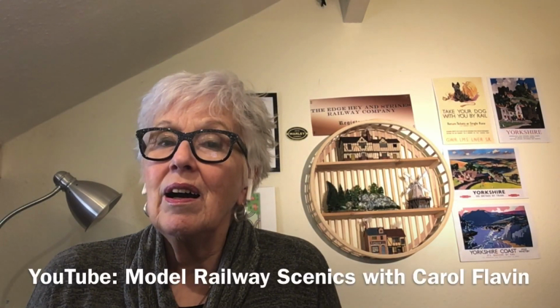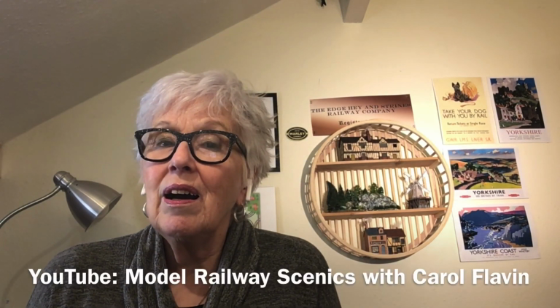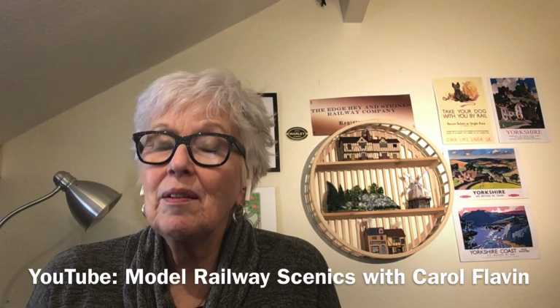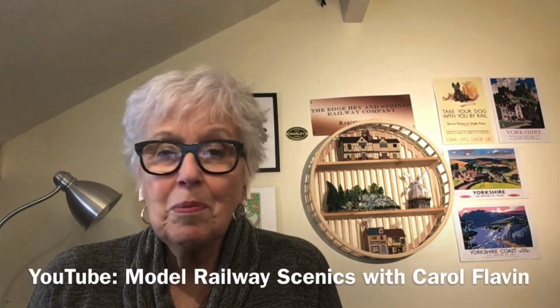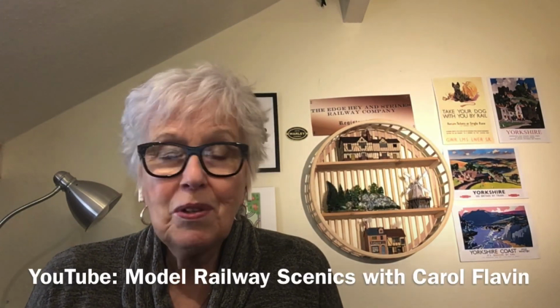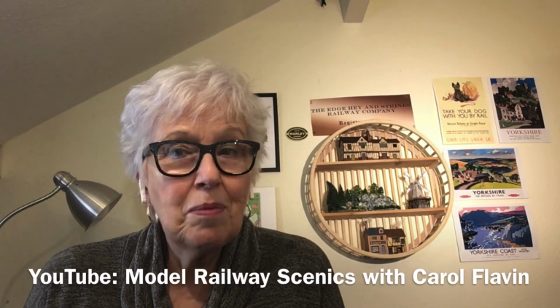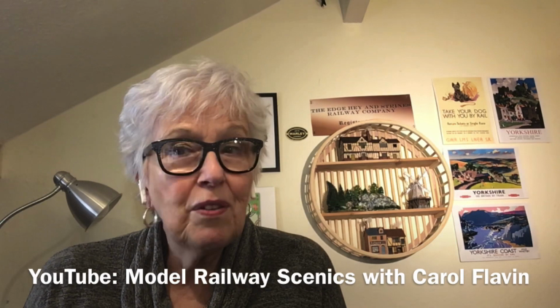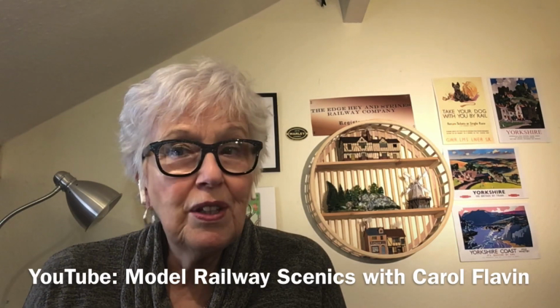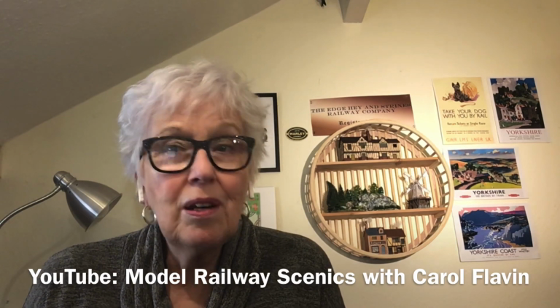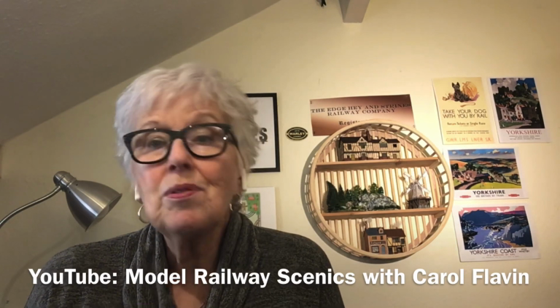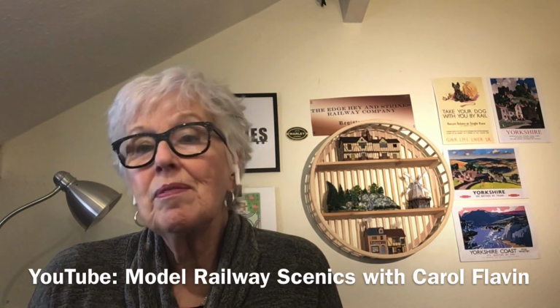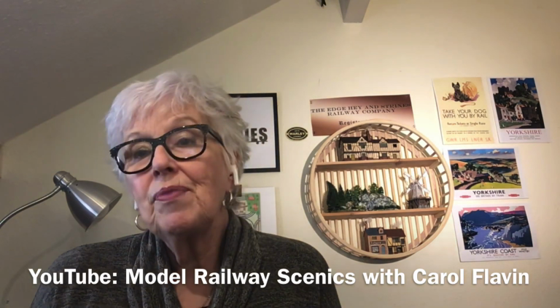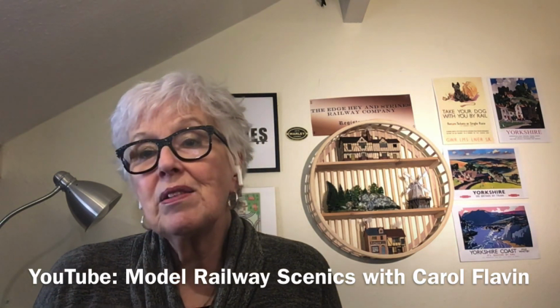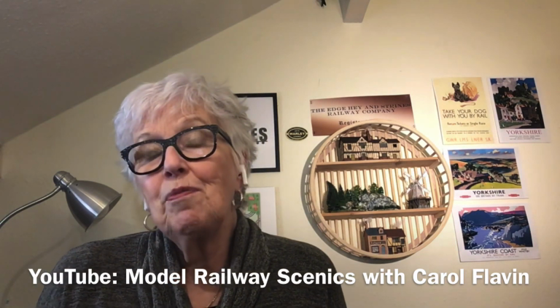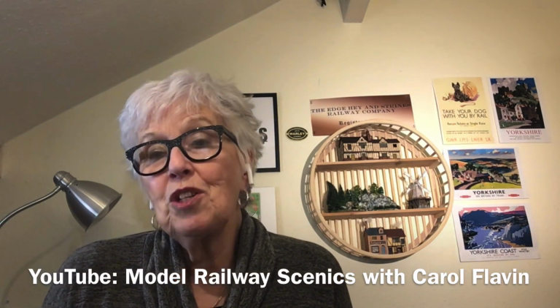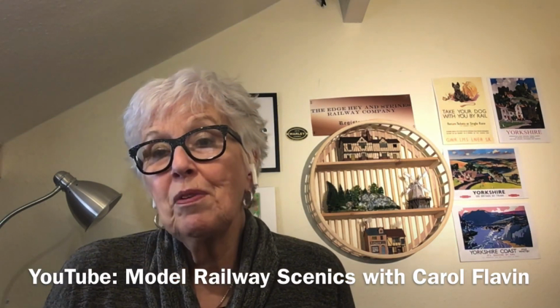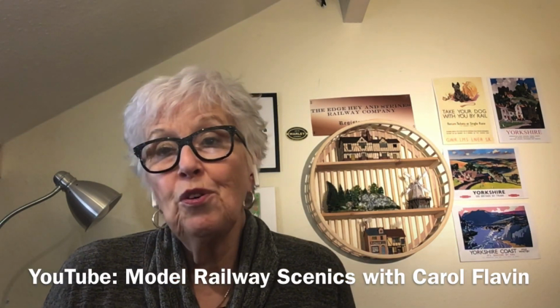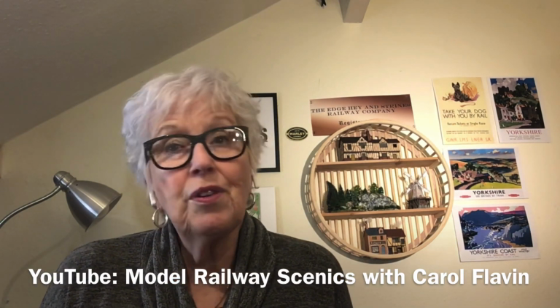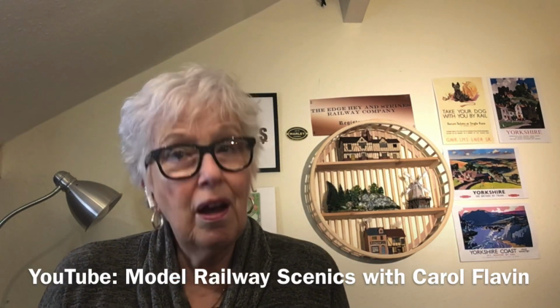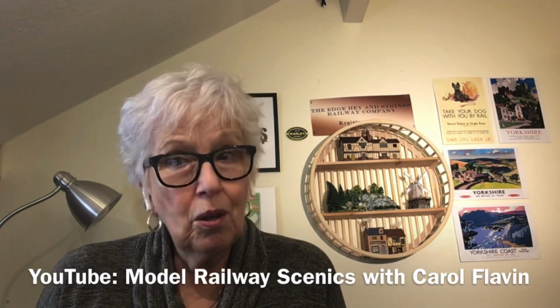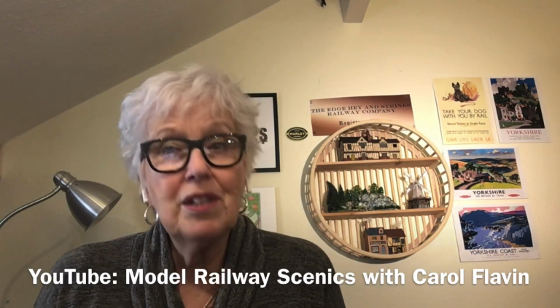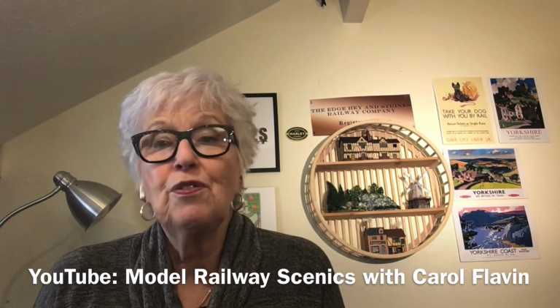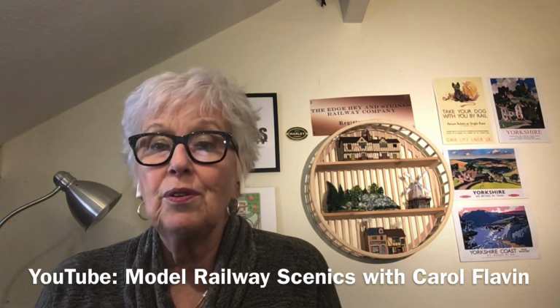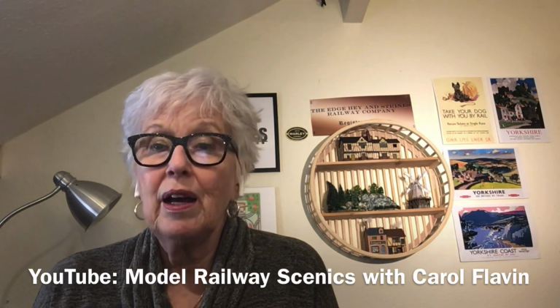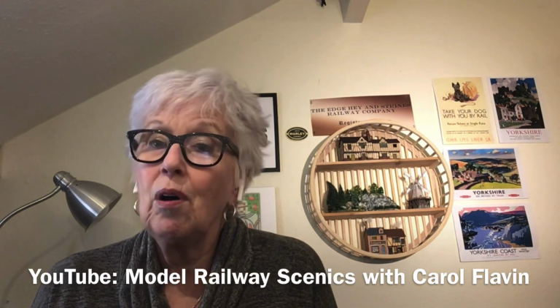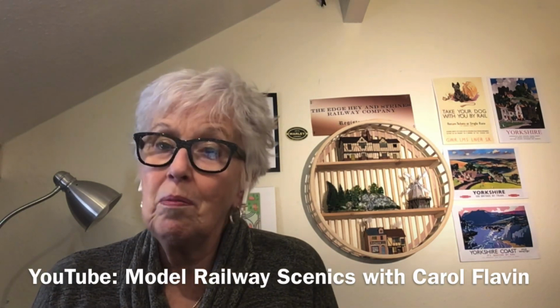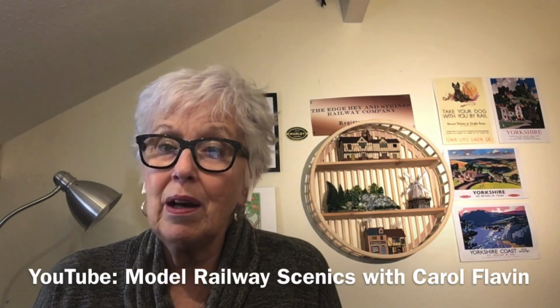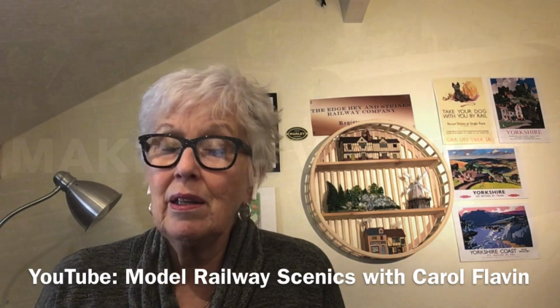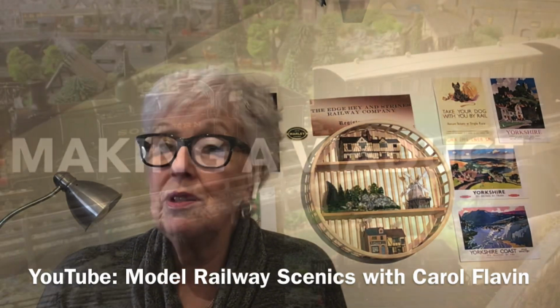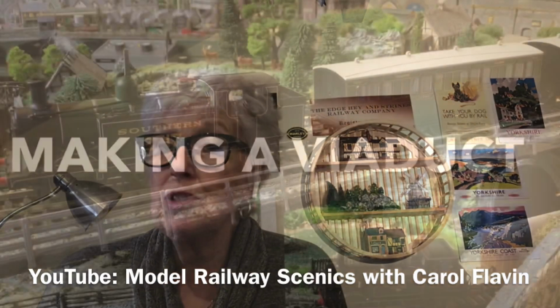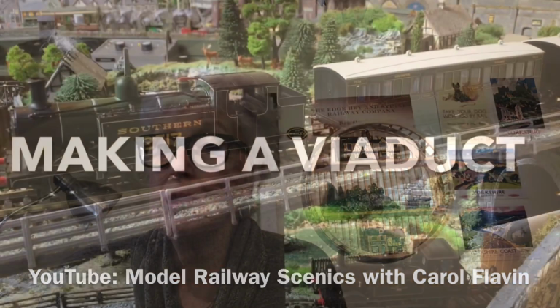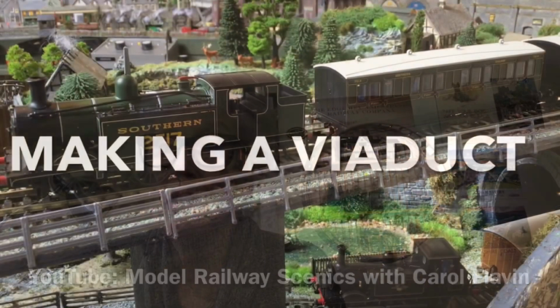I'm going to be doing some other videos — as I've mentioned before, there are quite a few now on my YouTube channel.